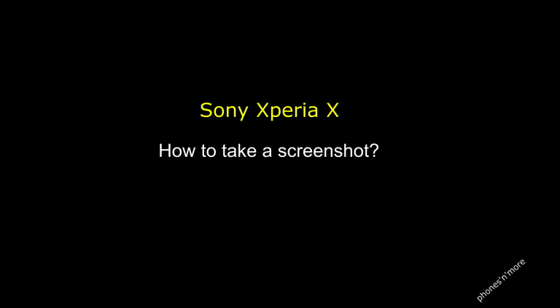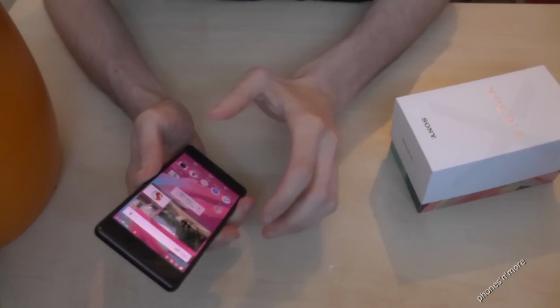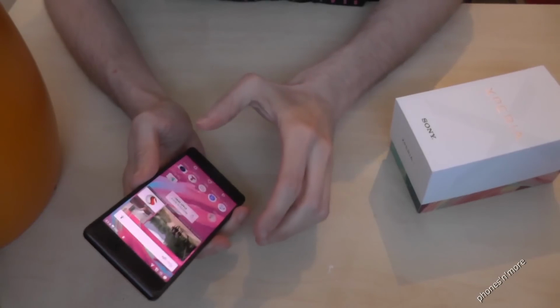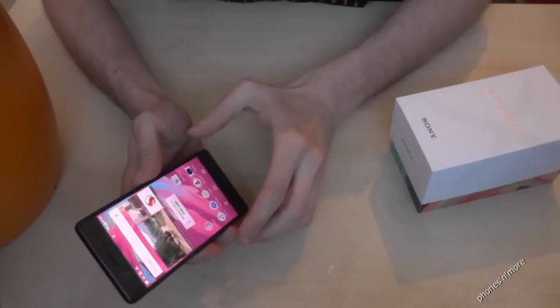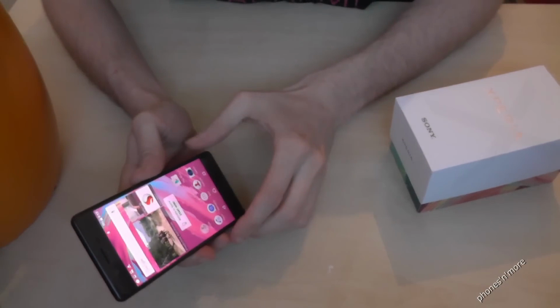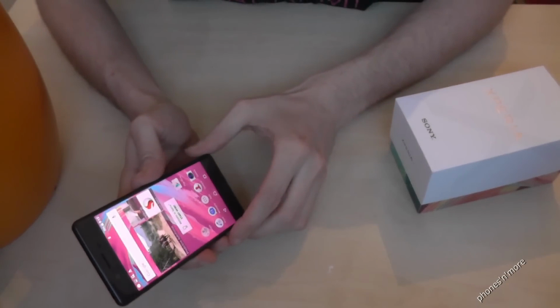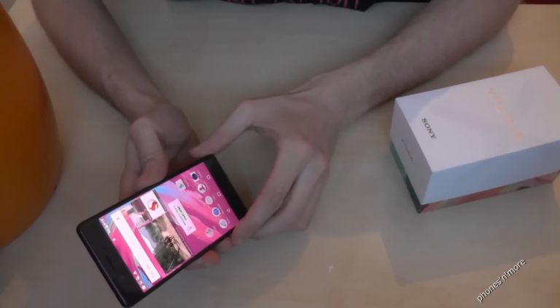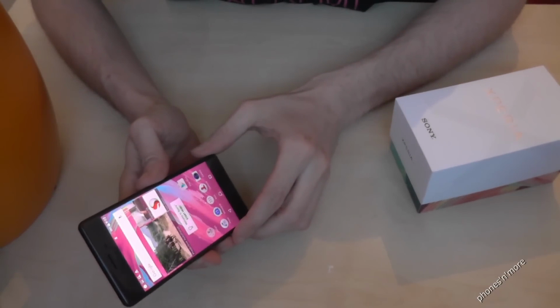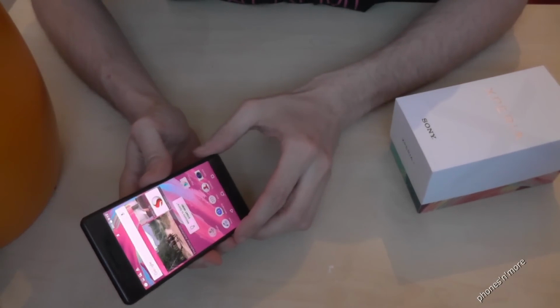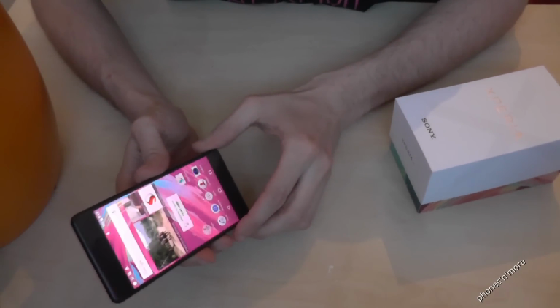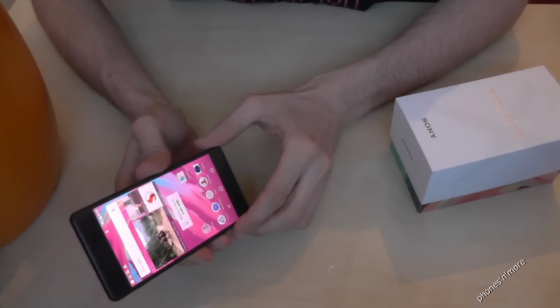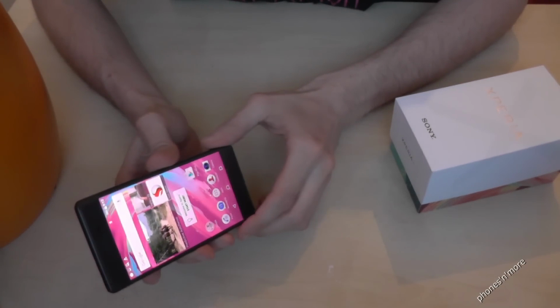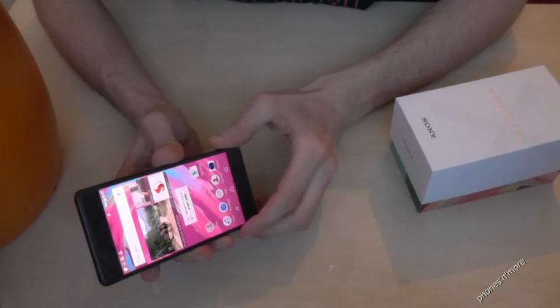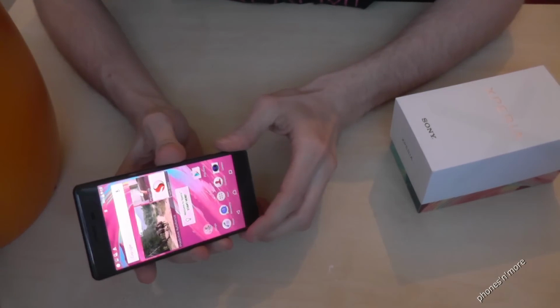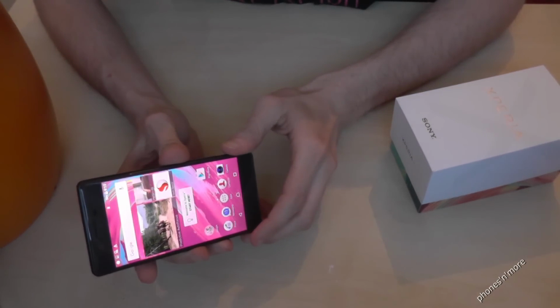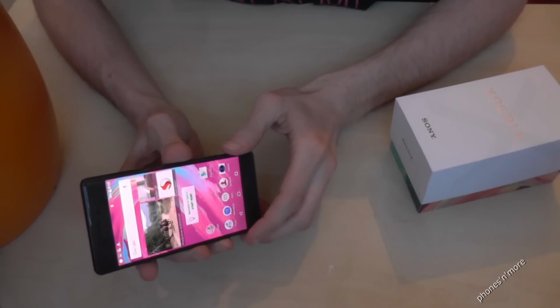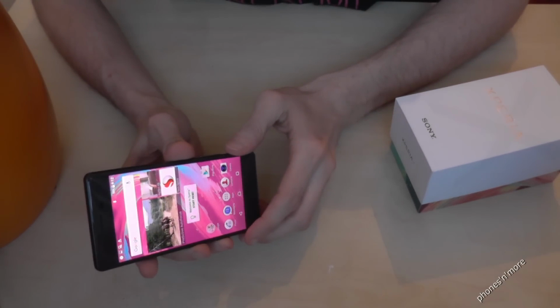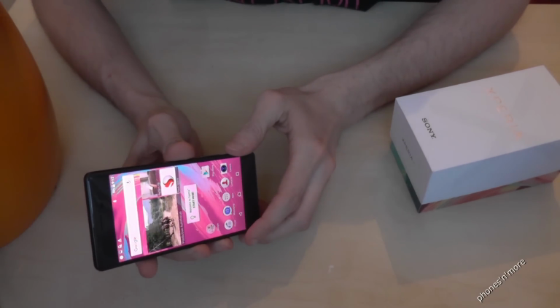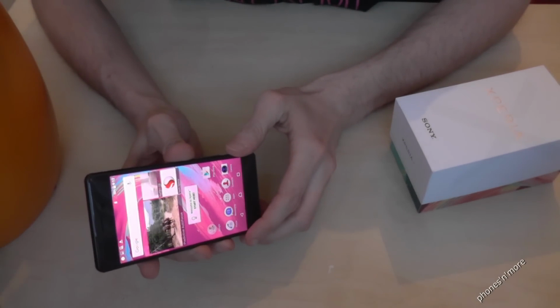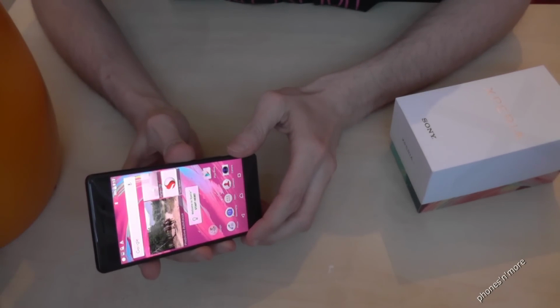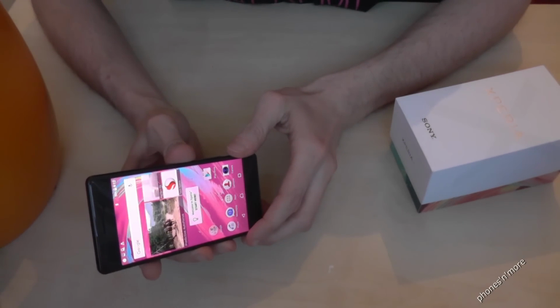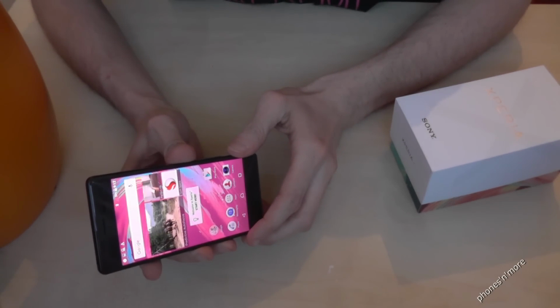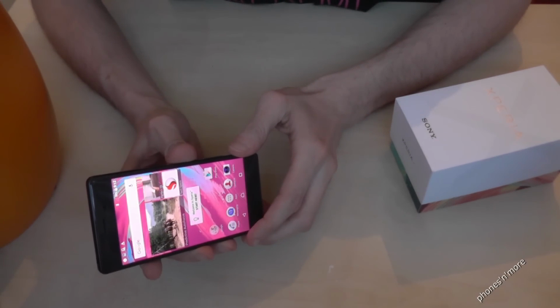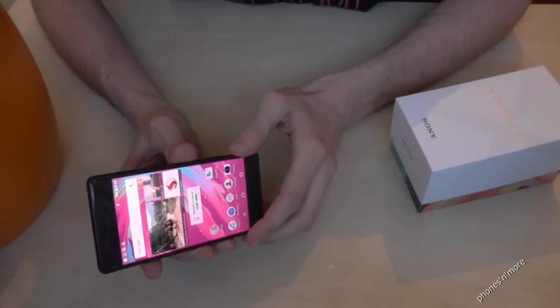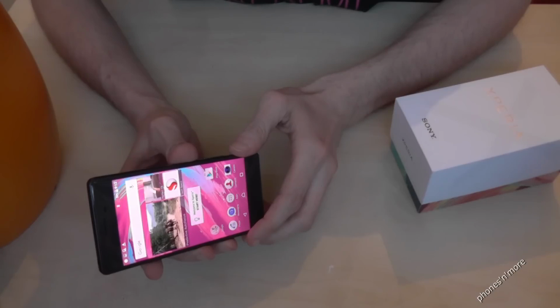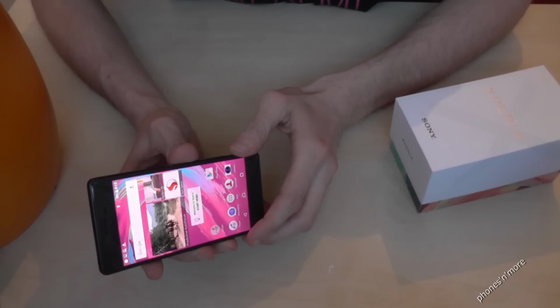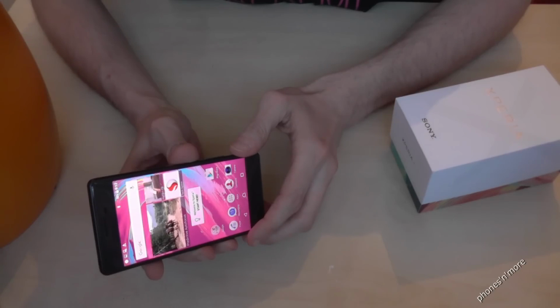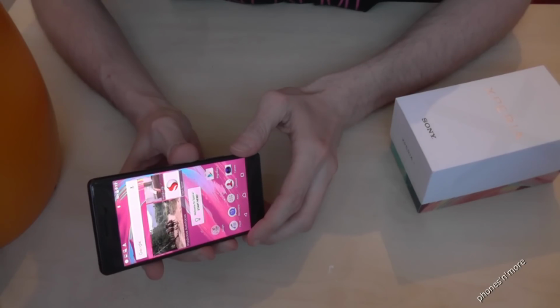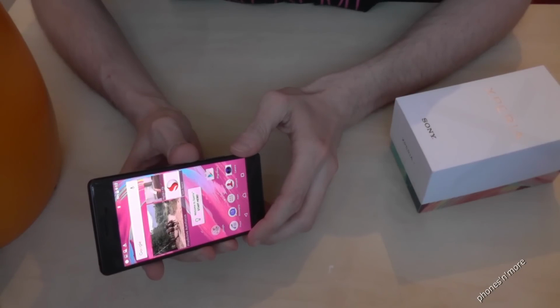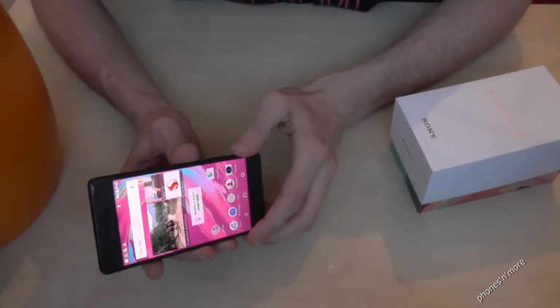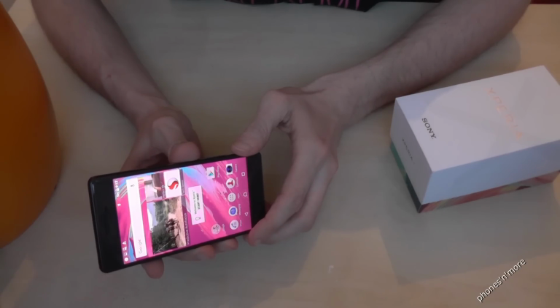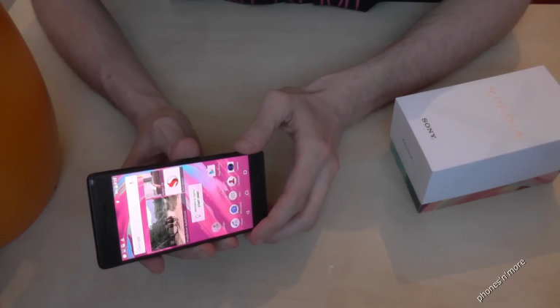Hello everybody! I want to show you with this video how to take a screenshot with the Sony Xperia X.